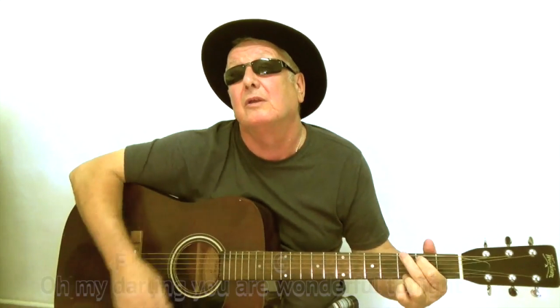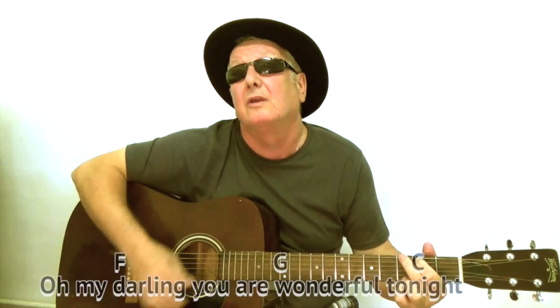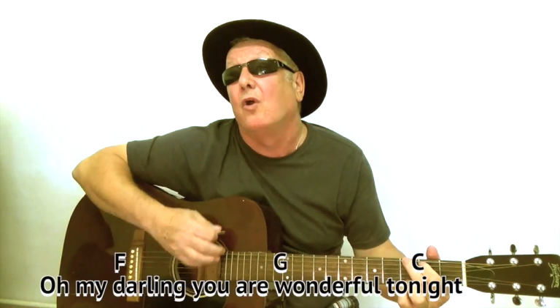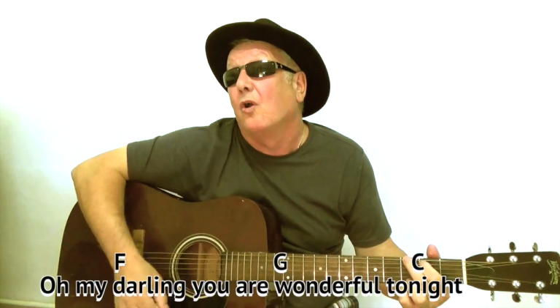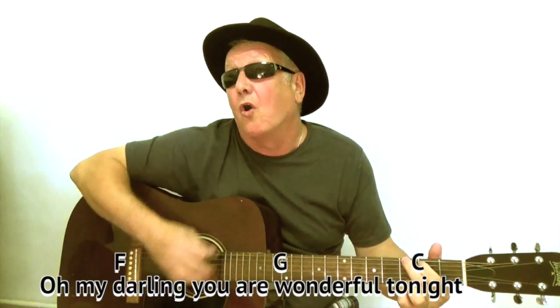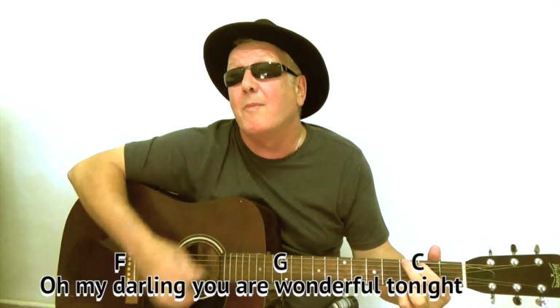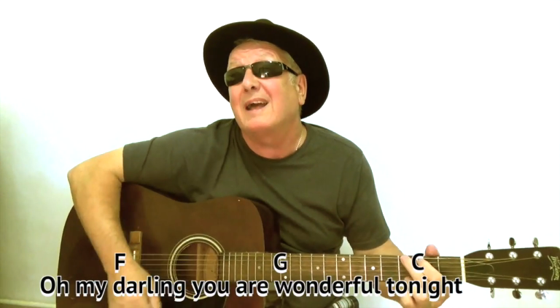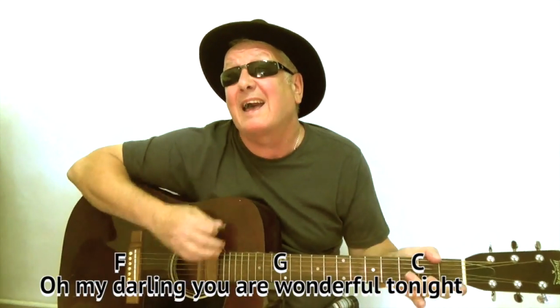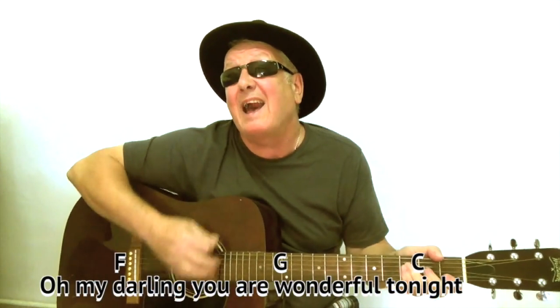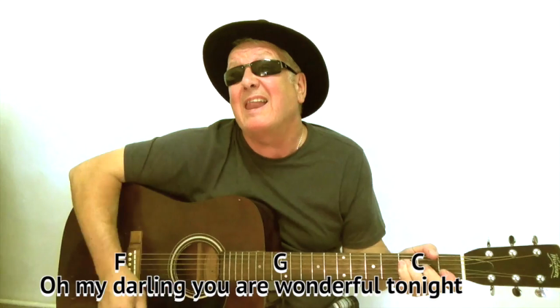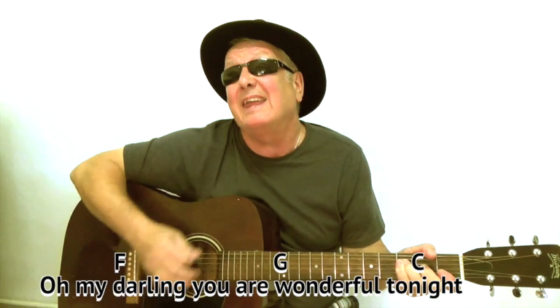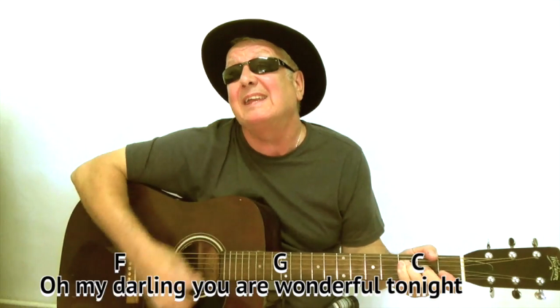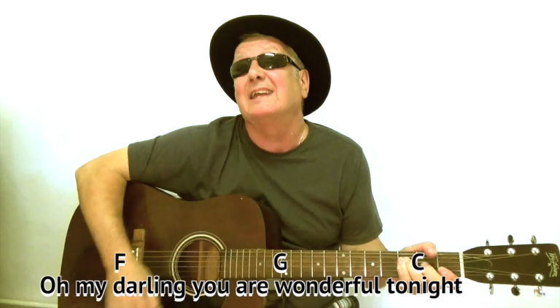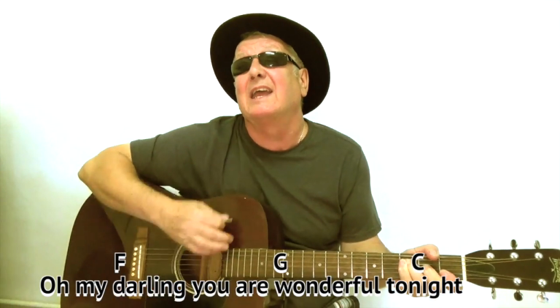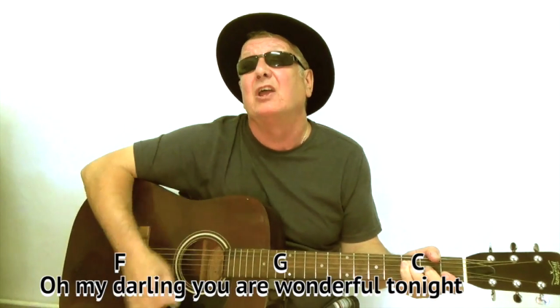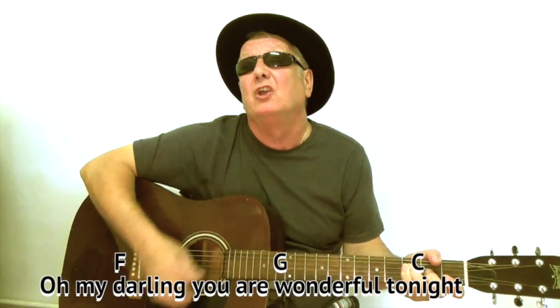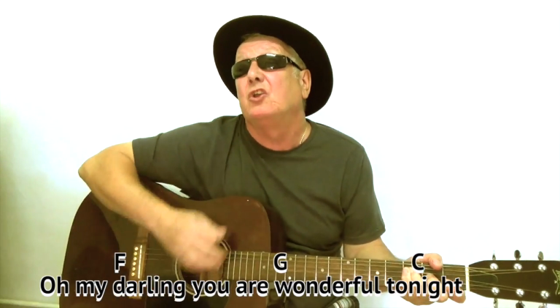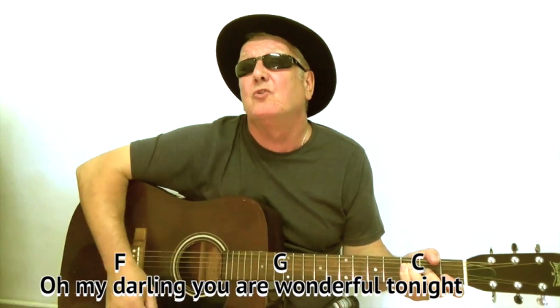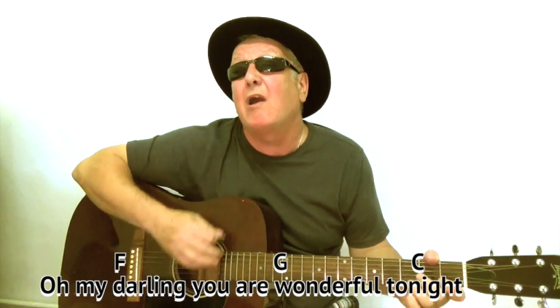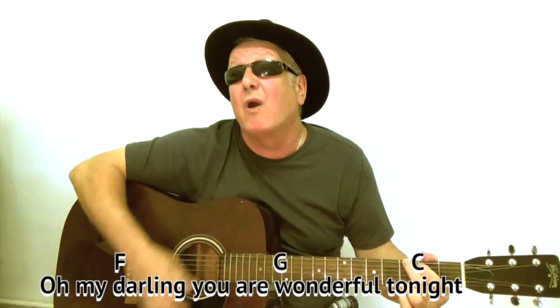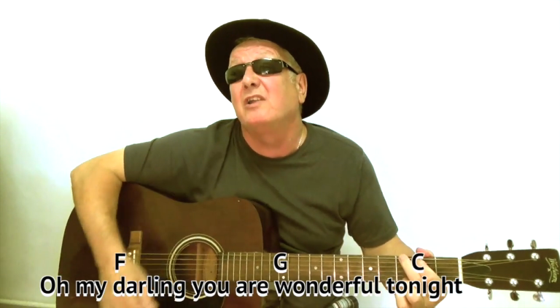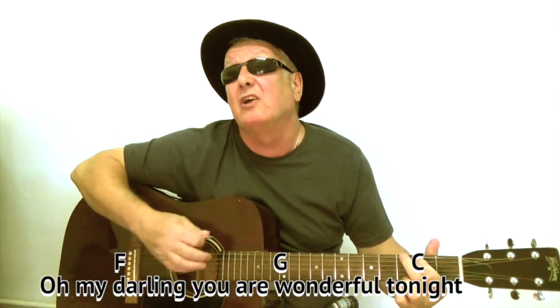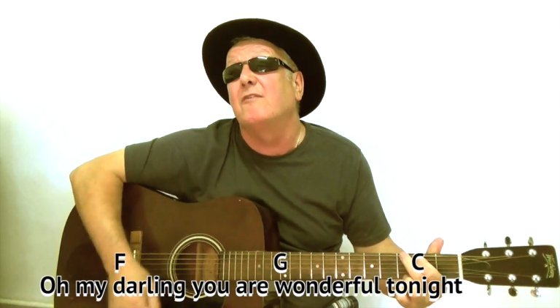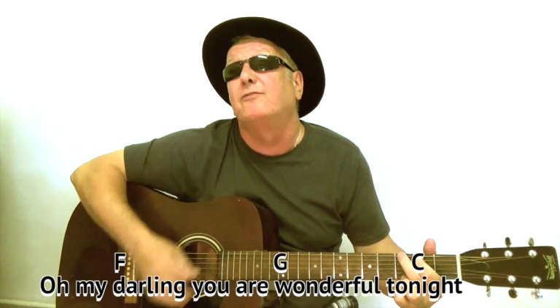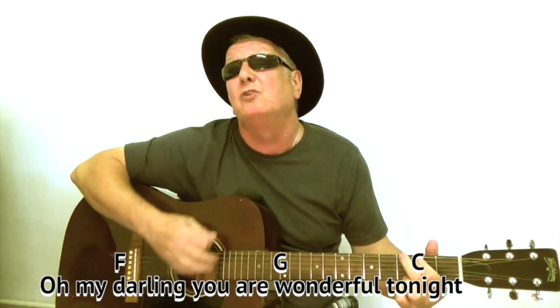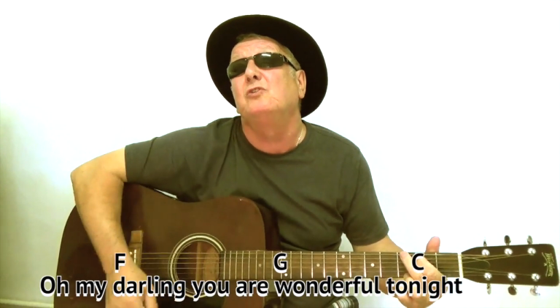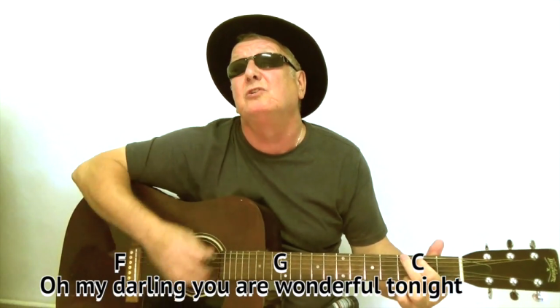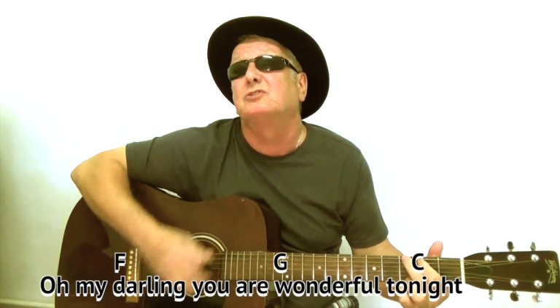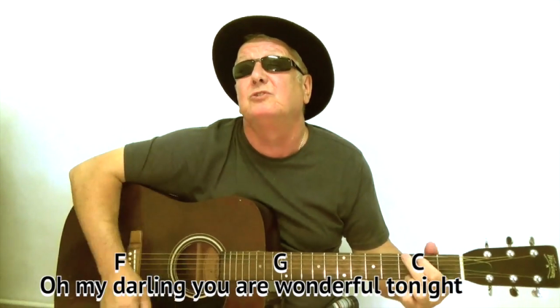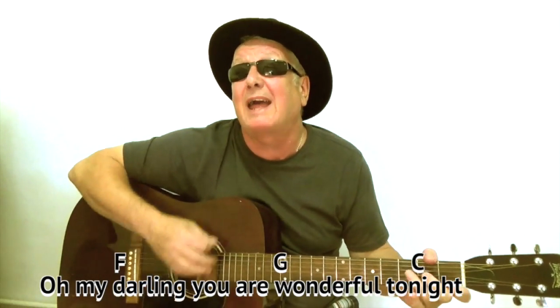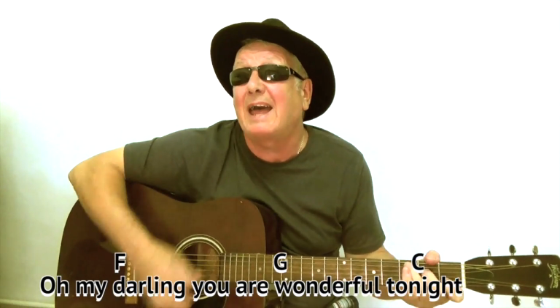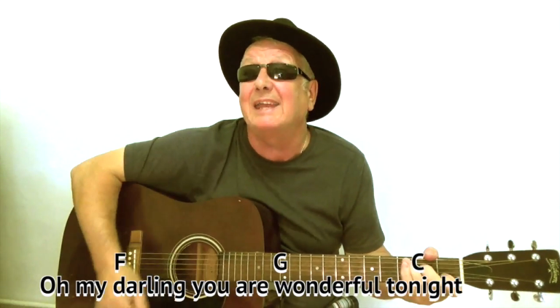Oh my darling, you are wonderful tonight.